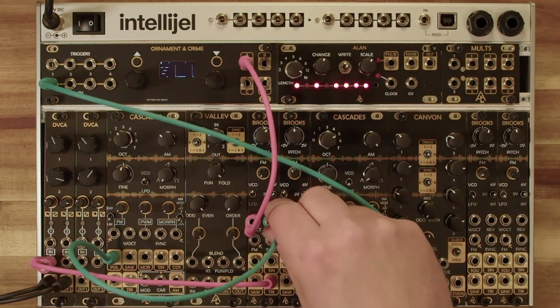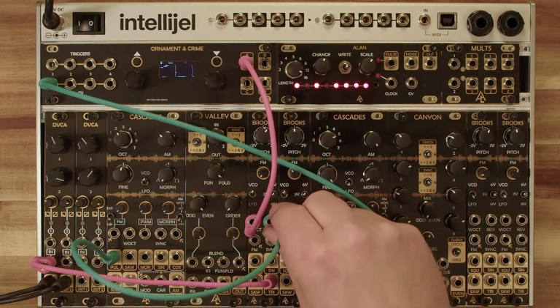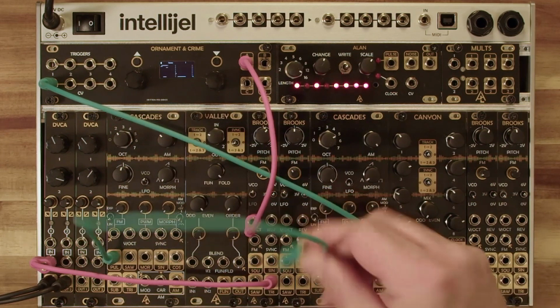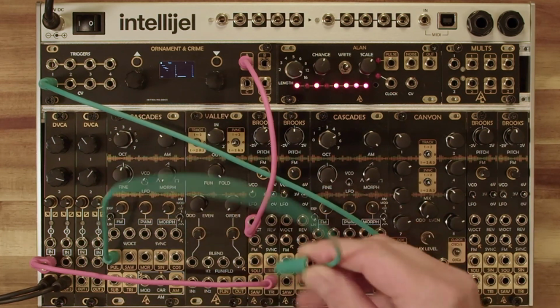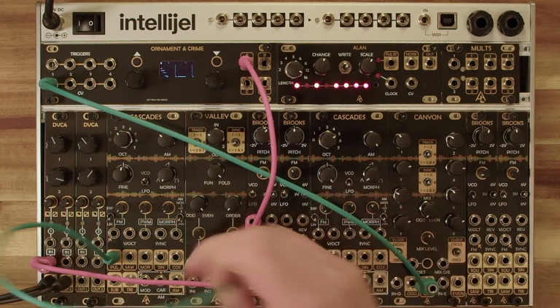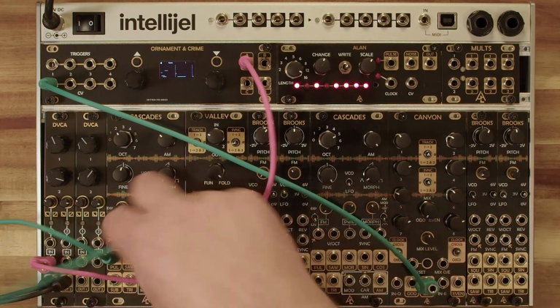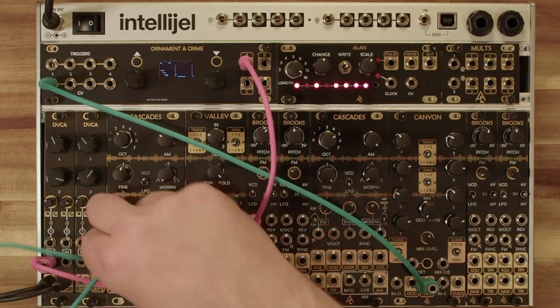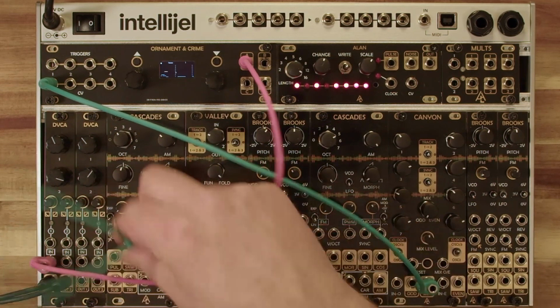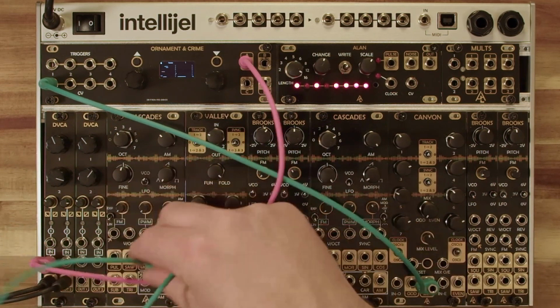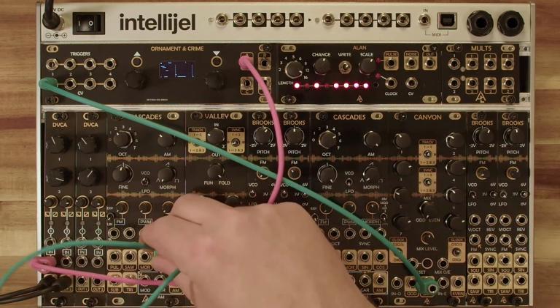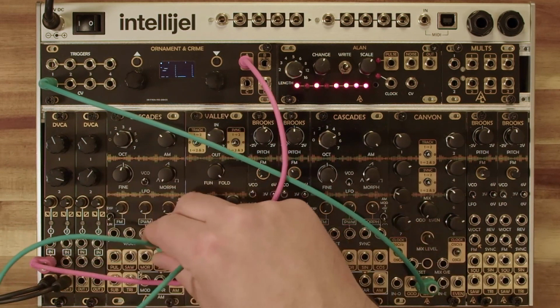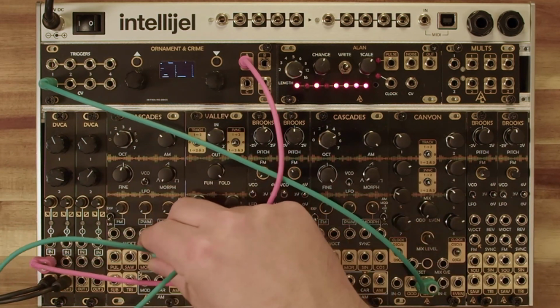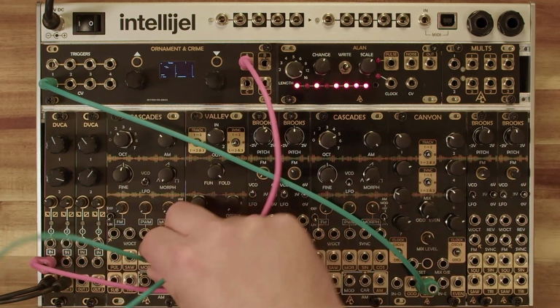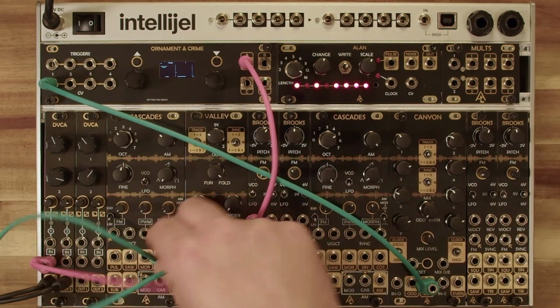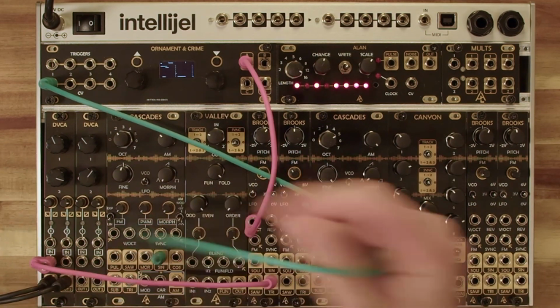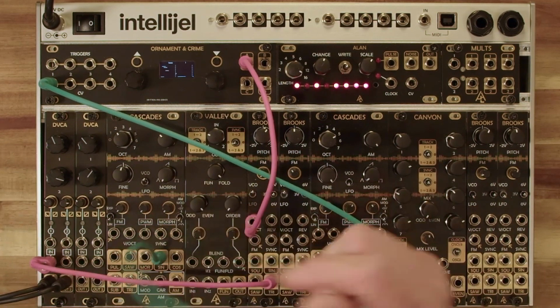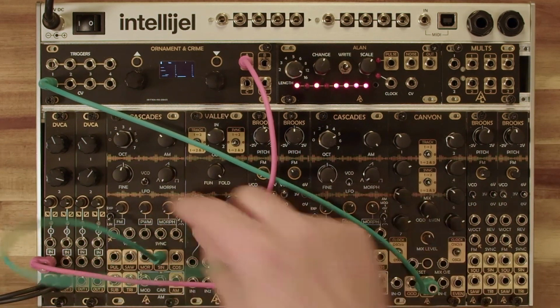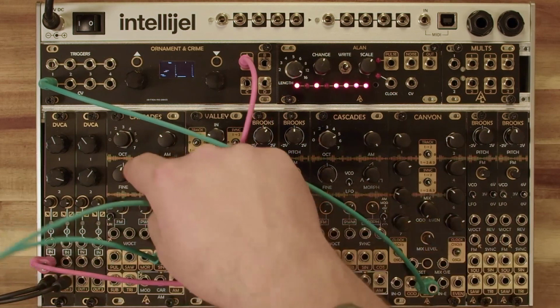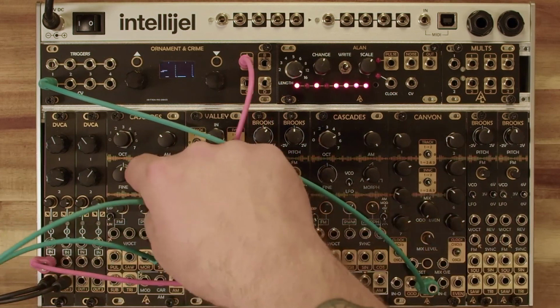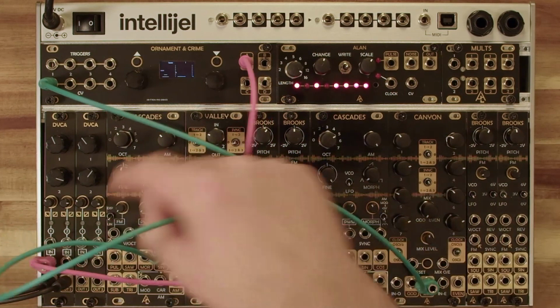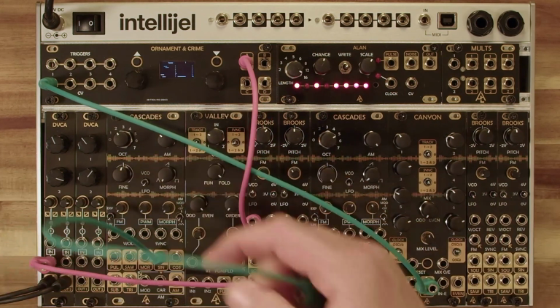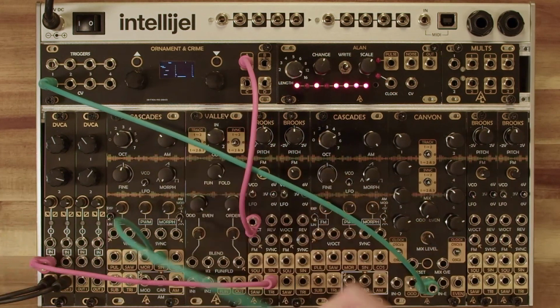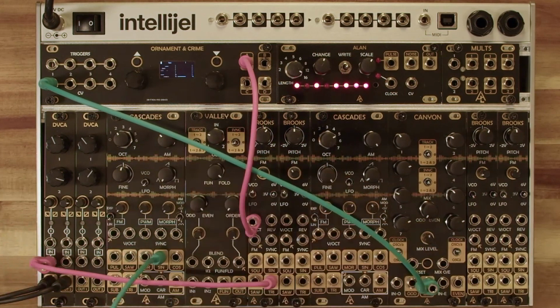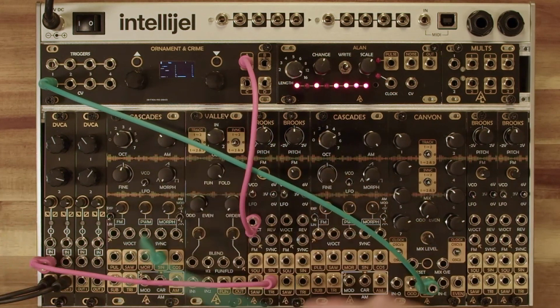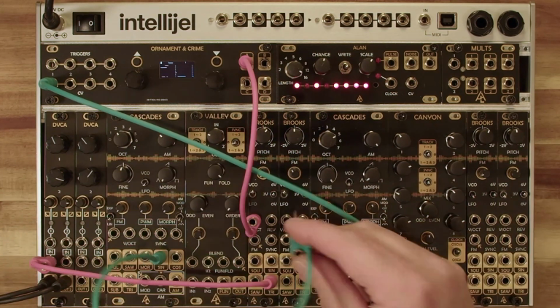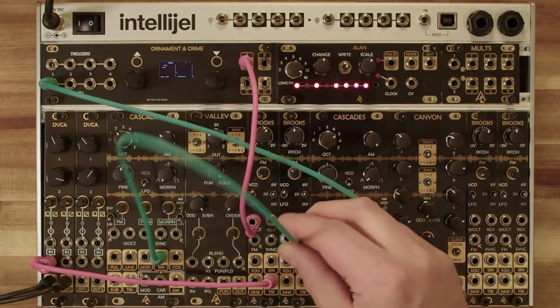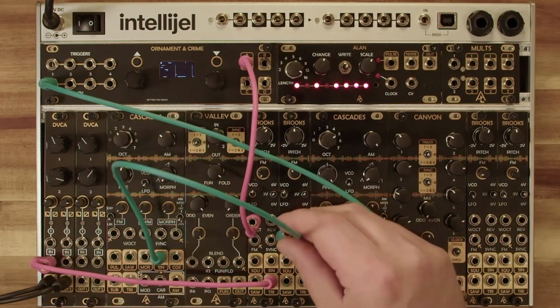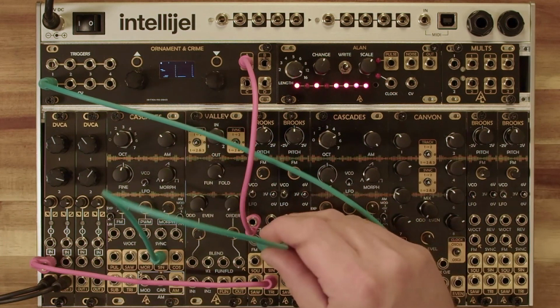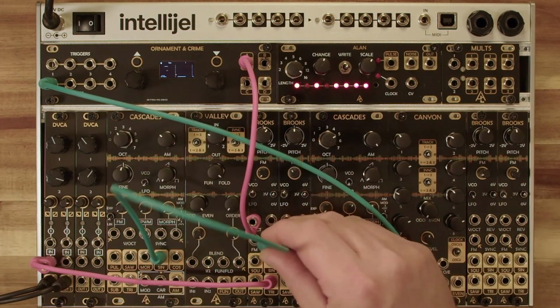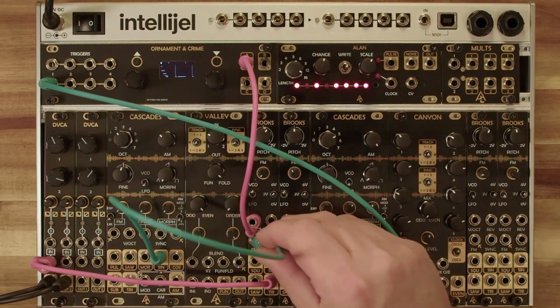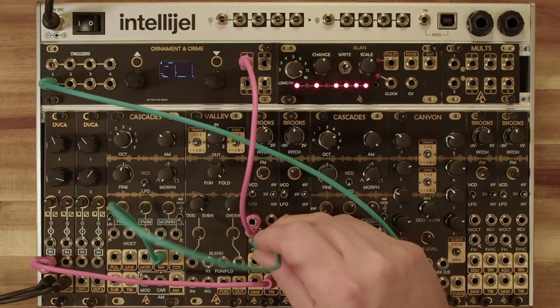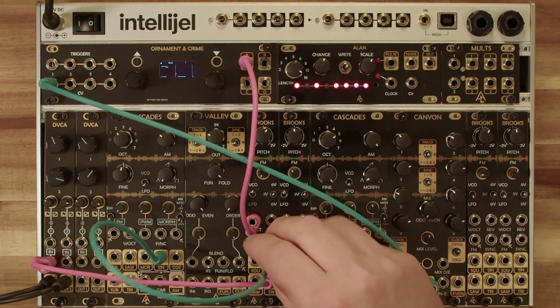And then finally the FM — let's put this into LFO mode here and put the sine wave into the FM input.